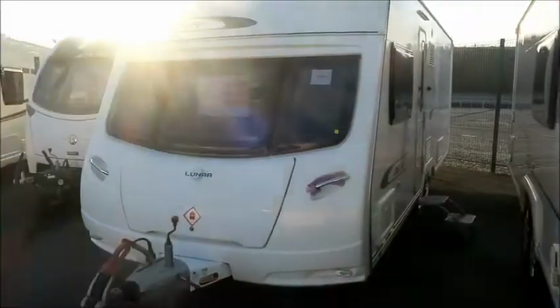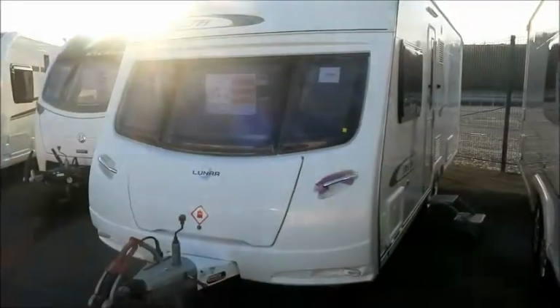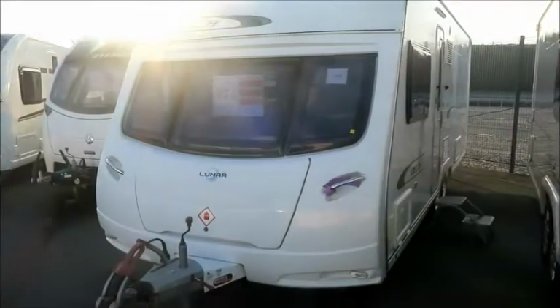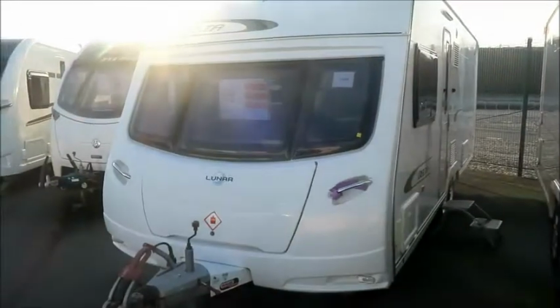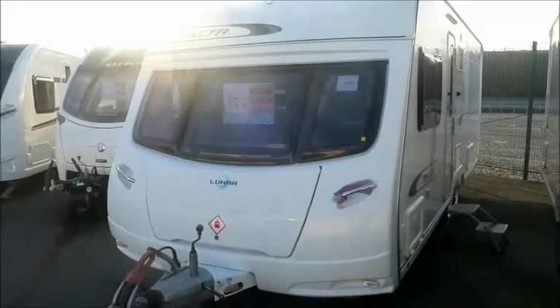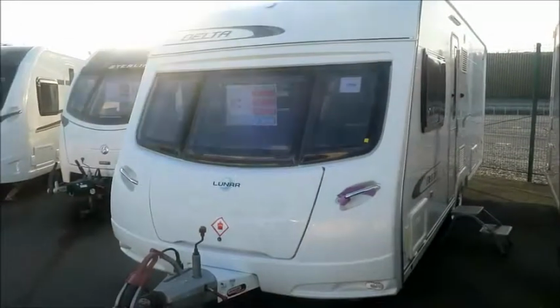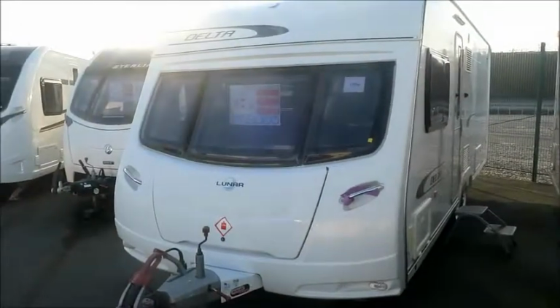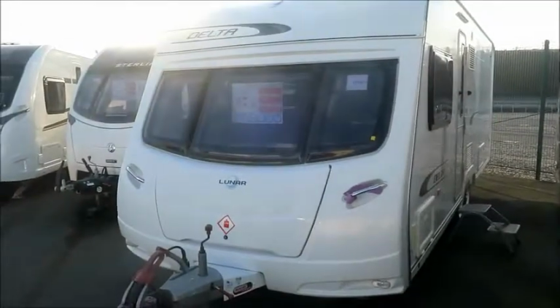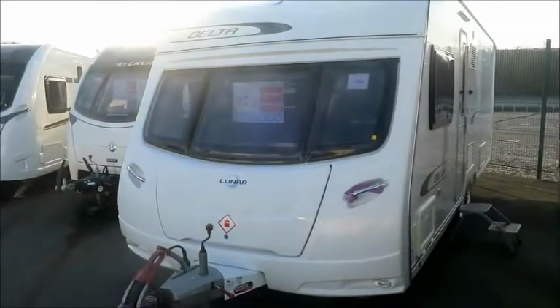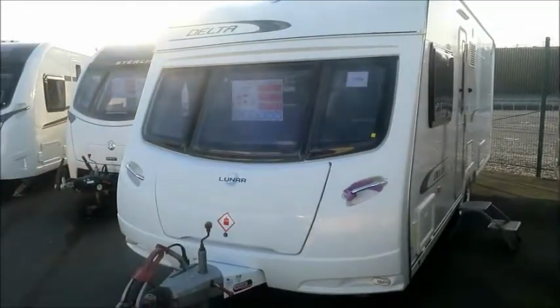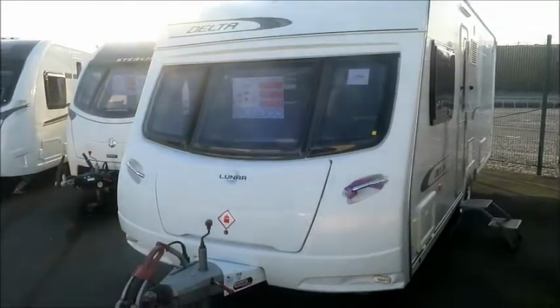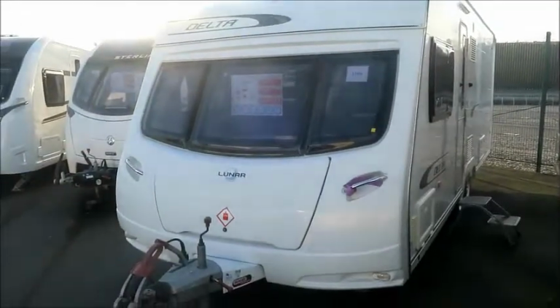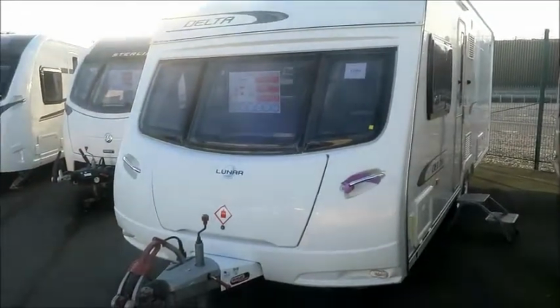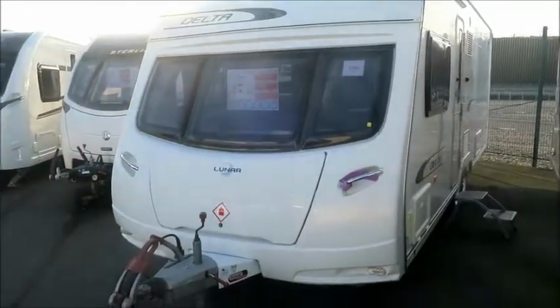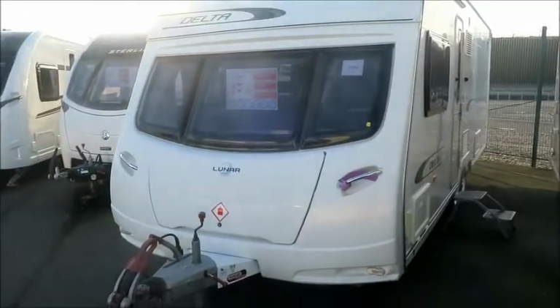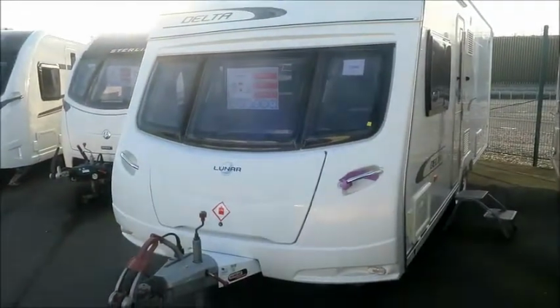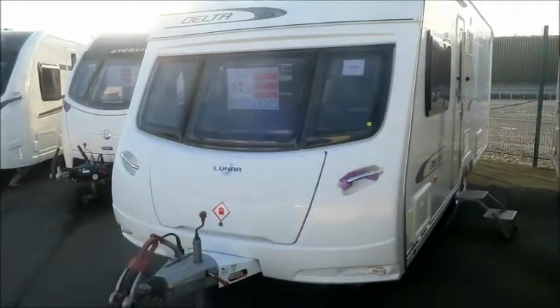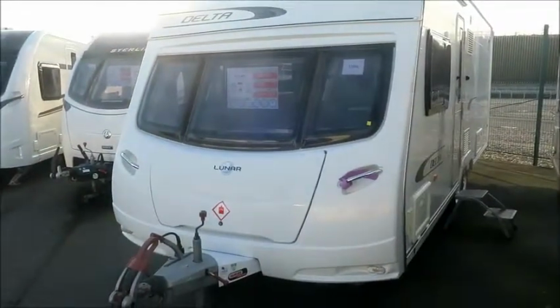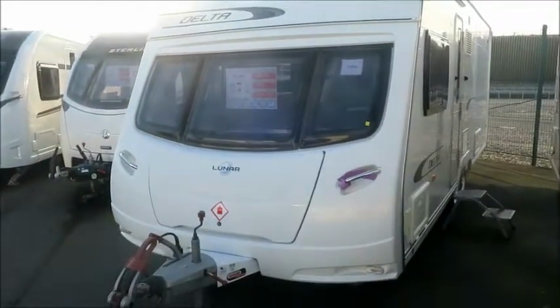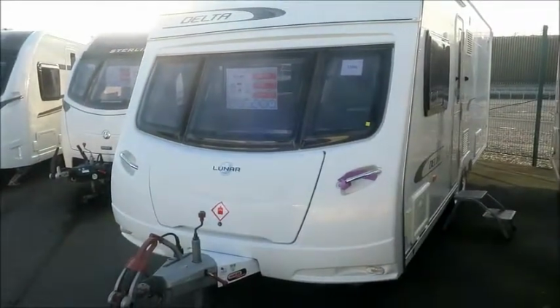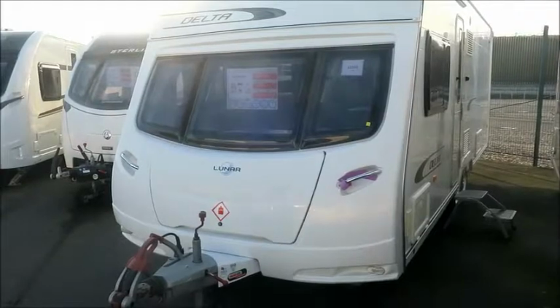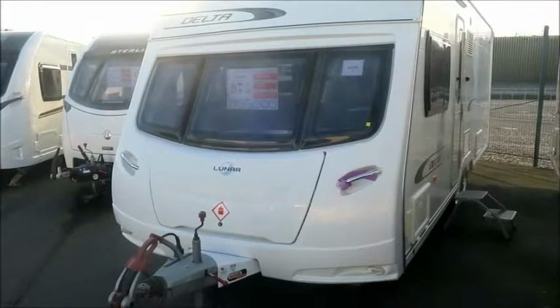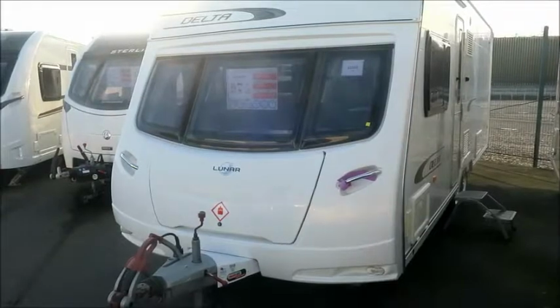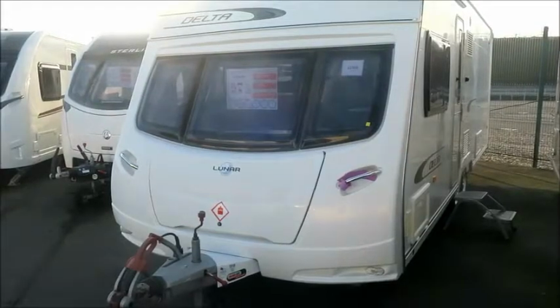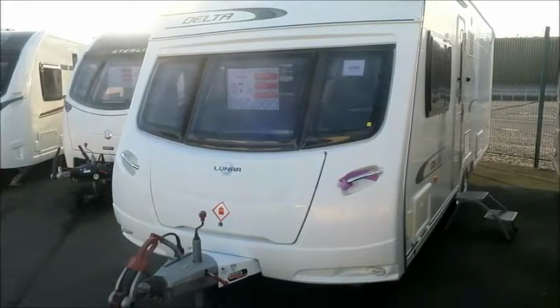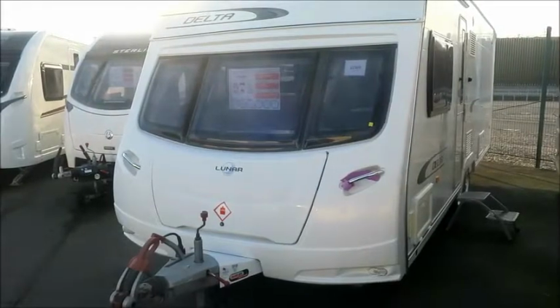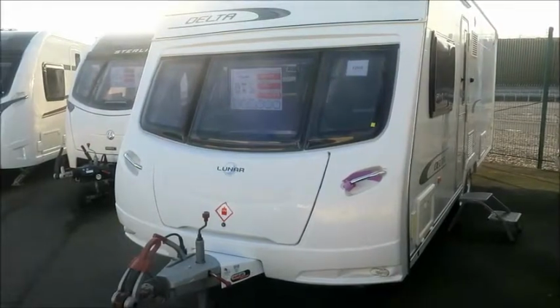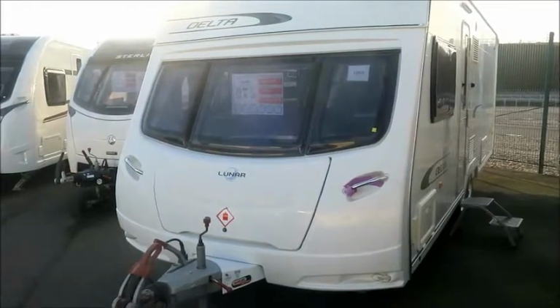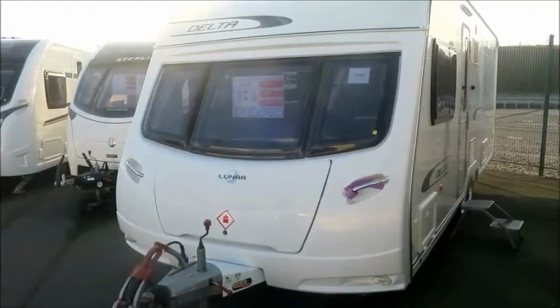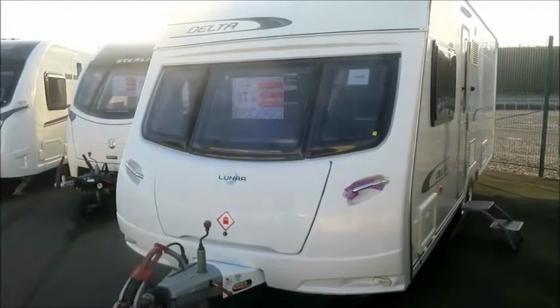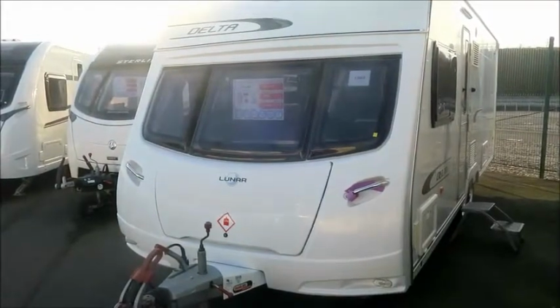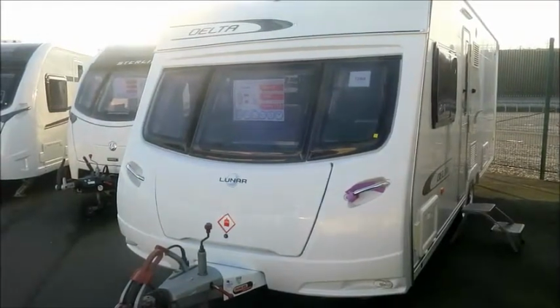Welcome back to Salah Pleasure. Here we have a Lunar Delta Caravan from 2011.